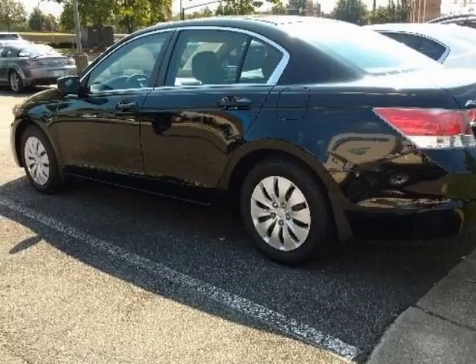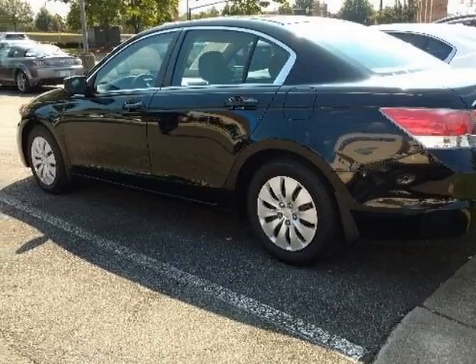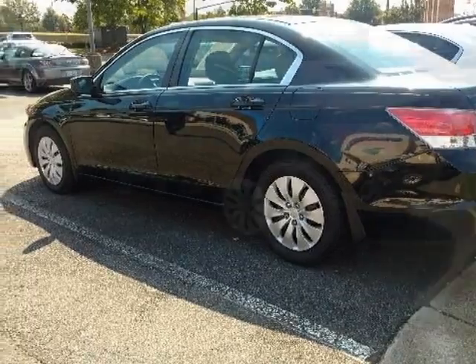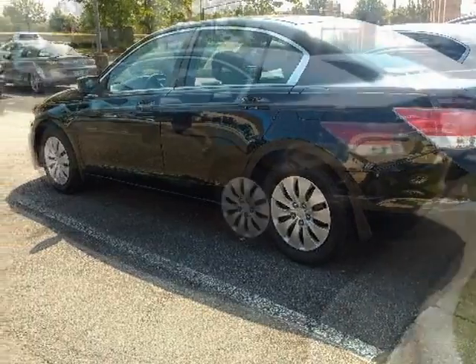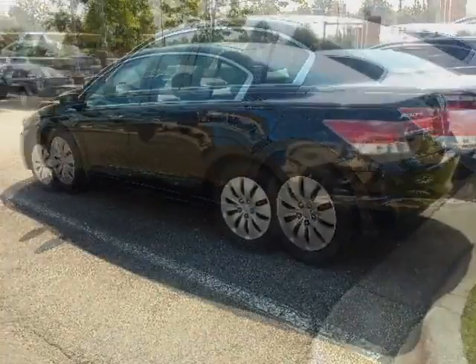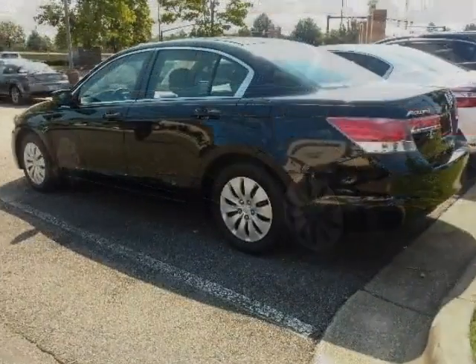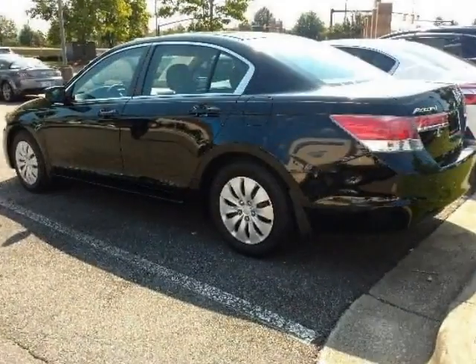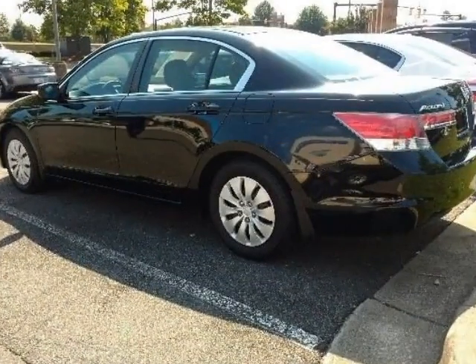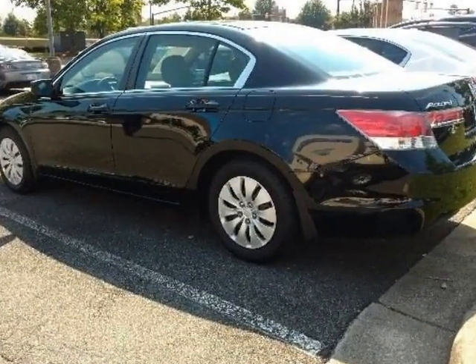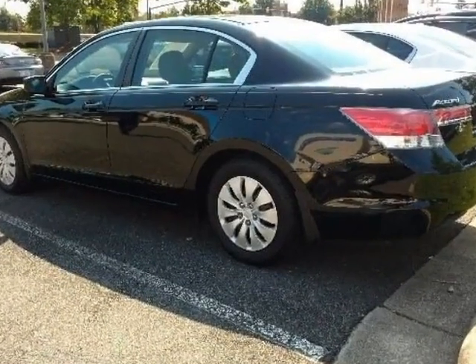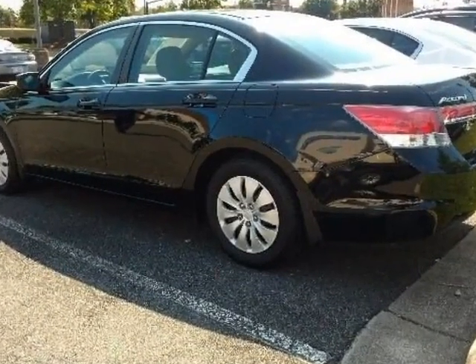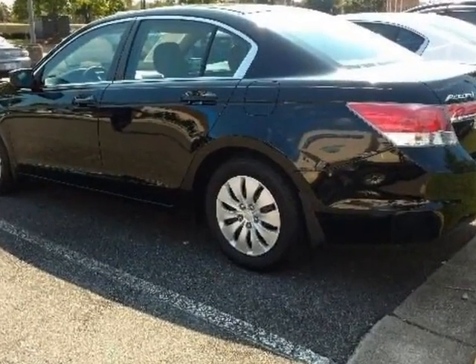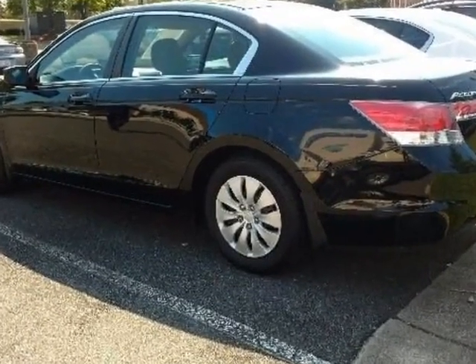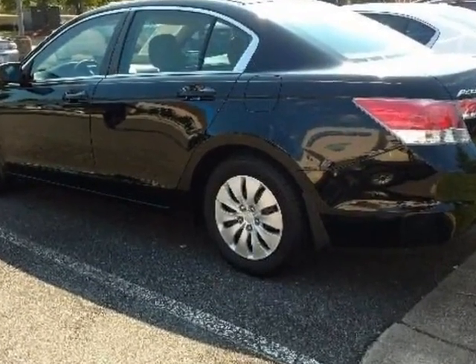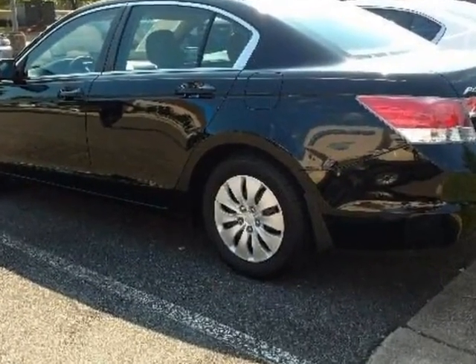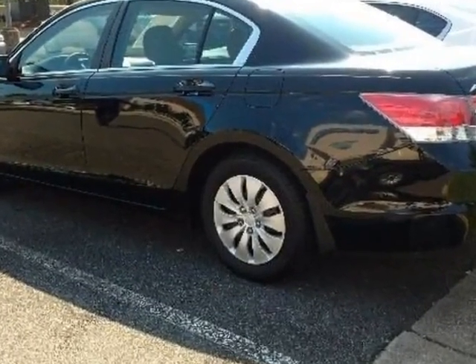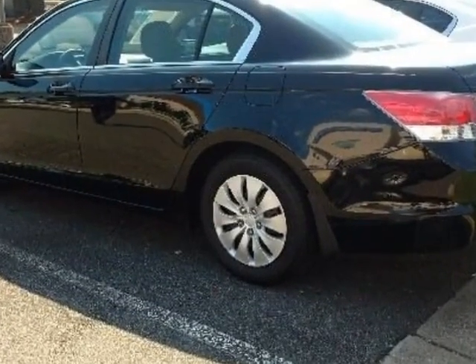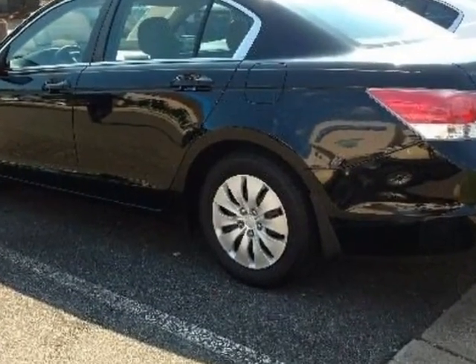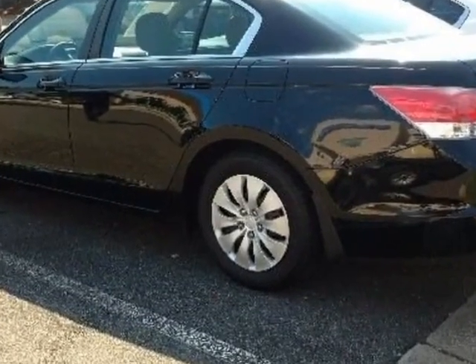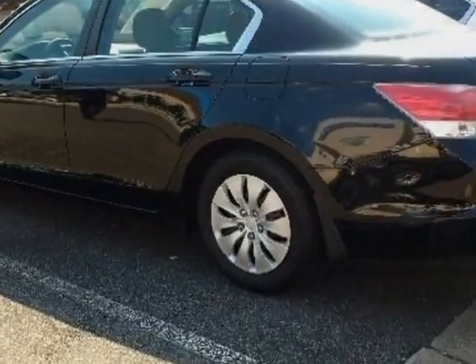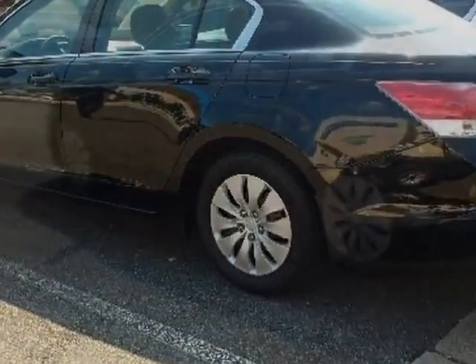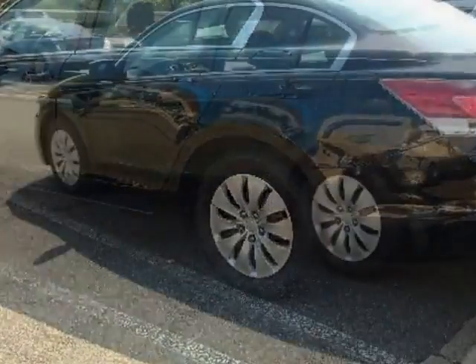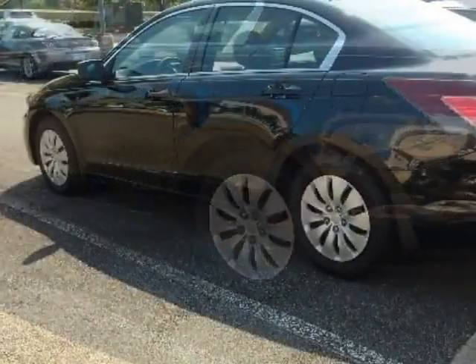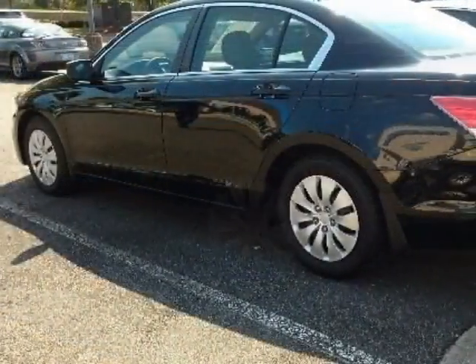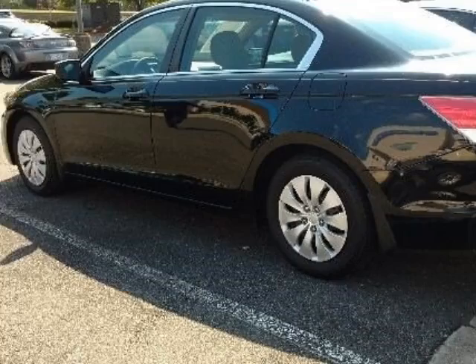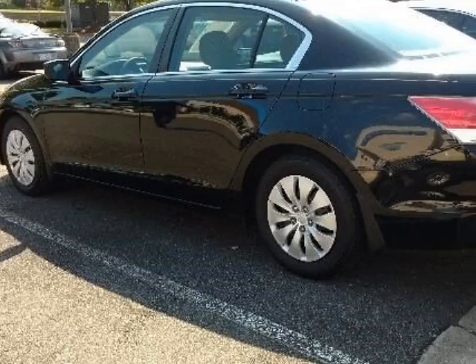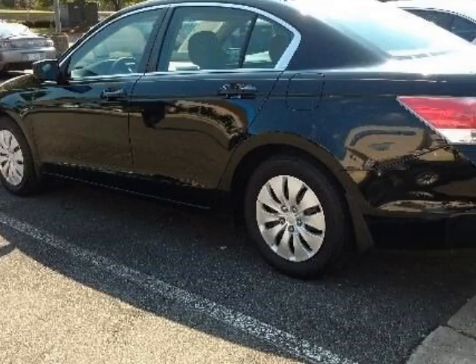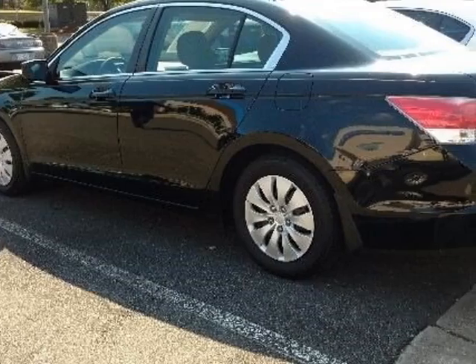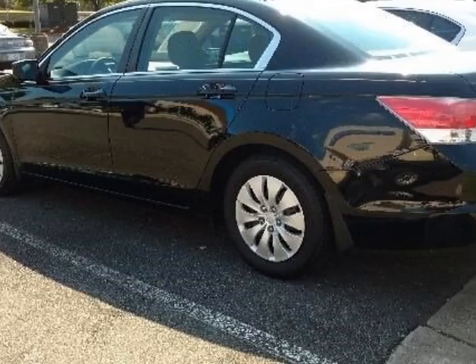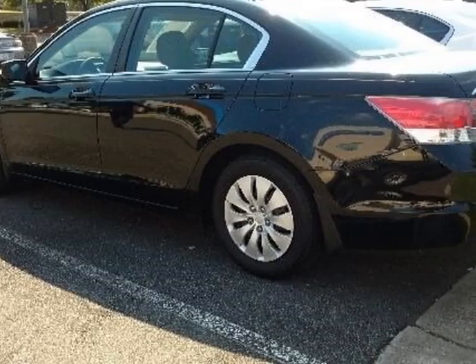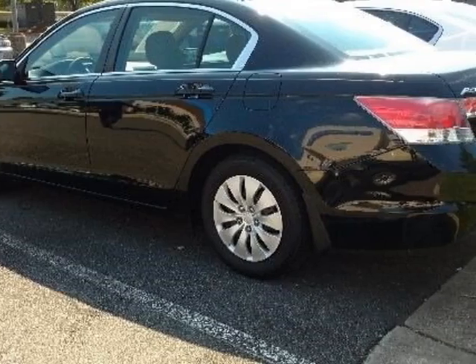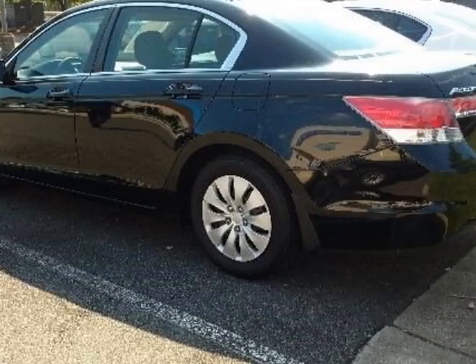Call 888-848-7618 or email our friendly sales staff today to schedule a test drive.